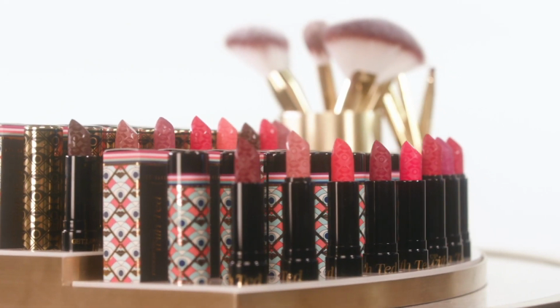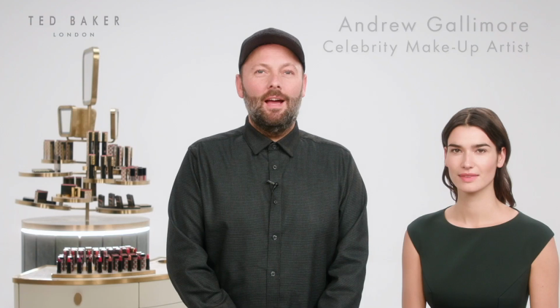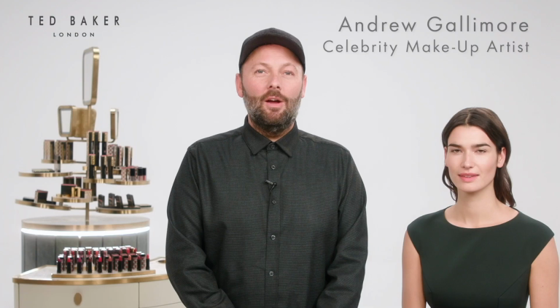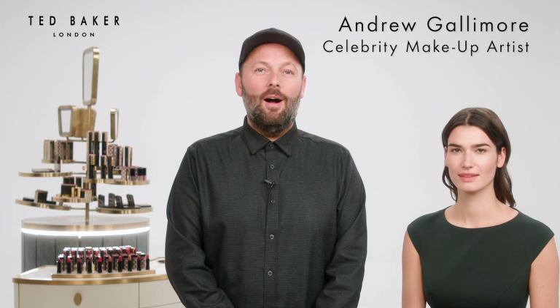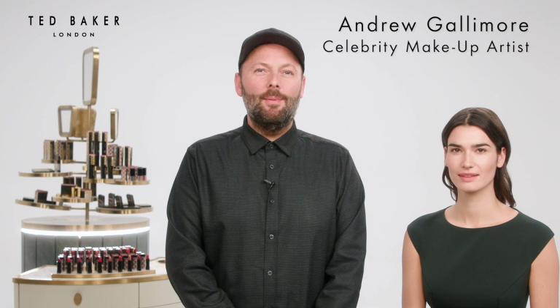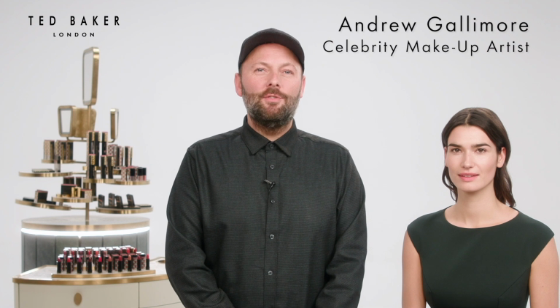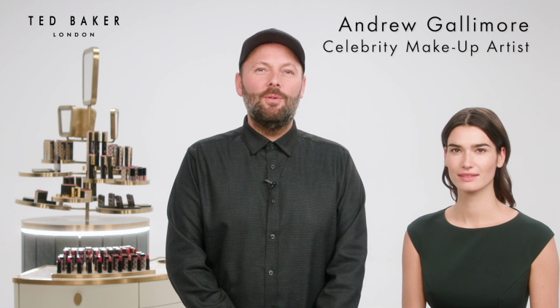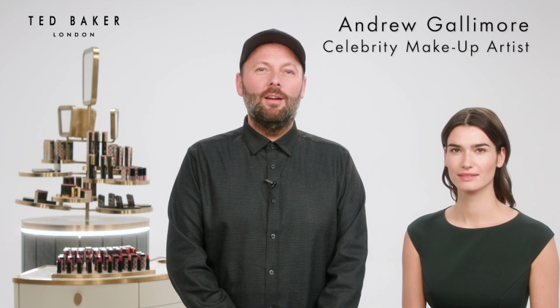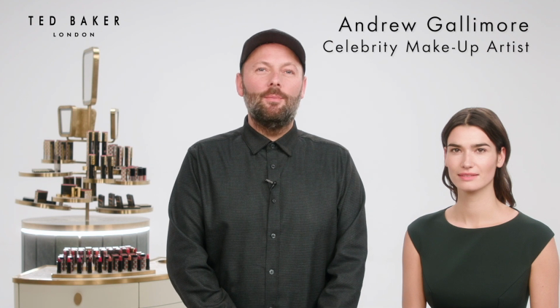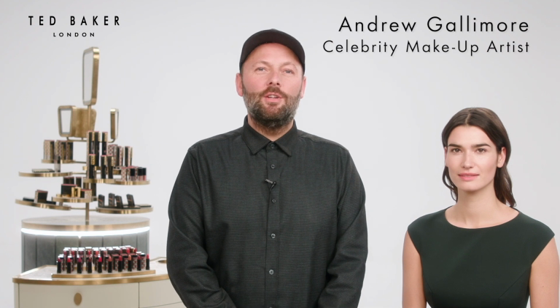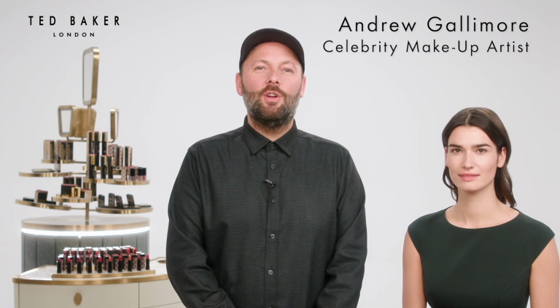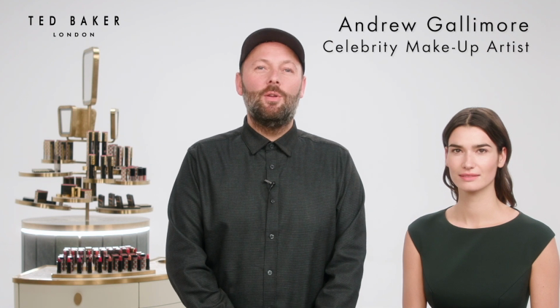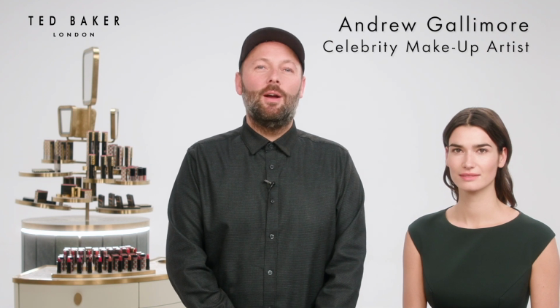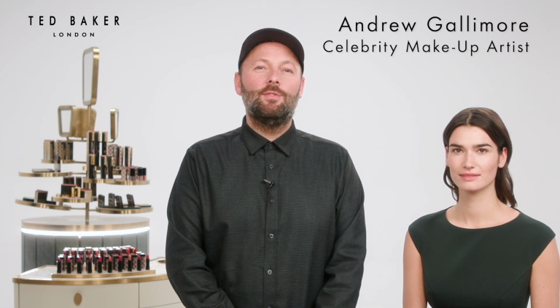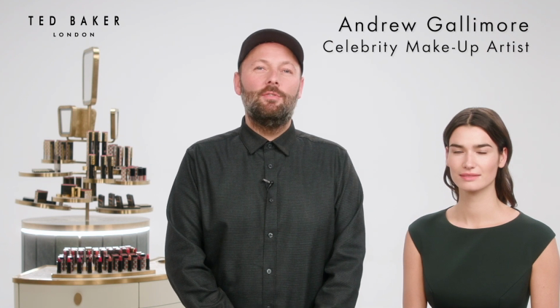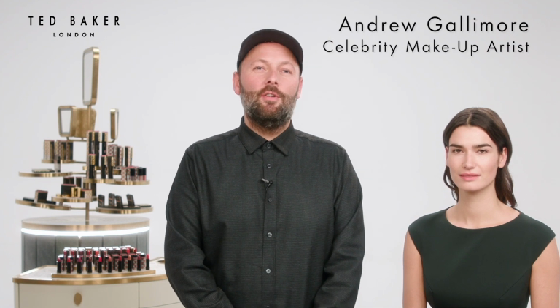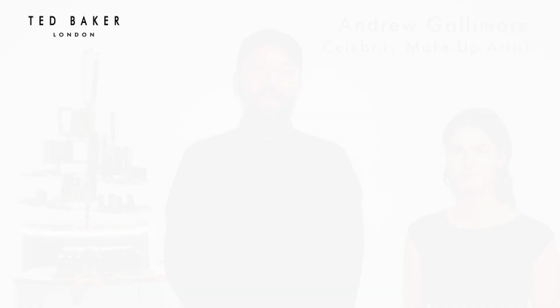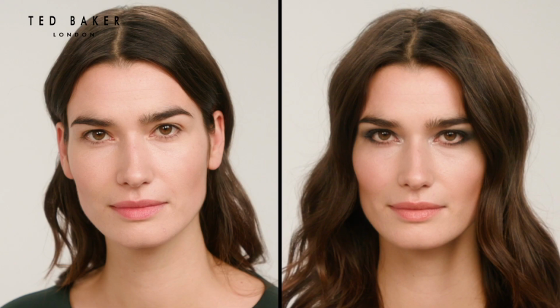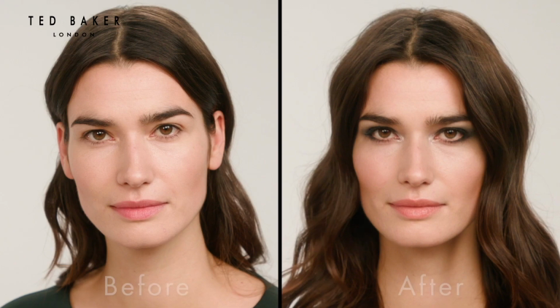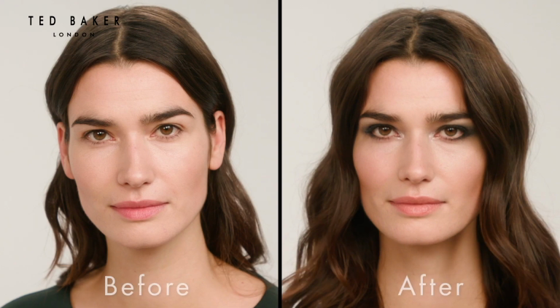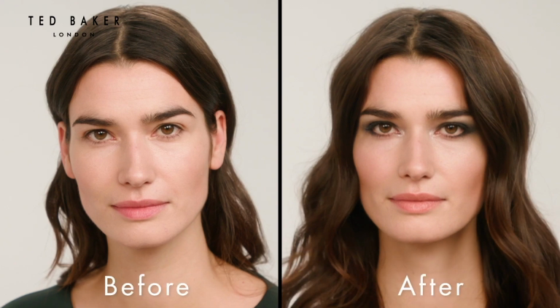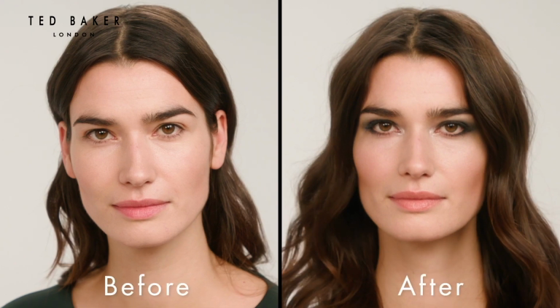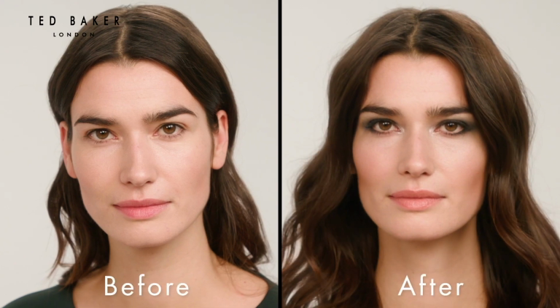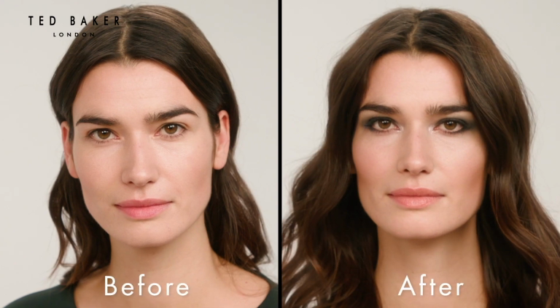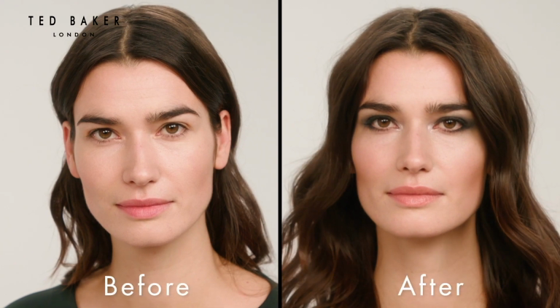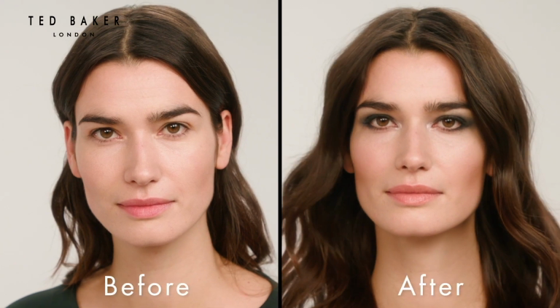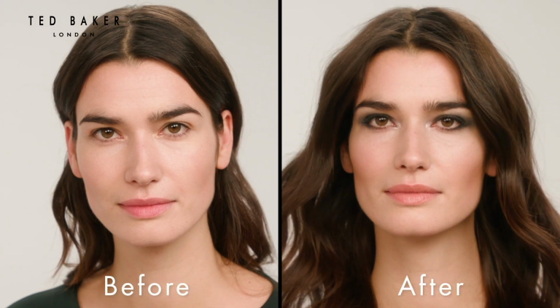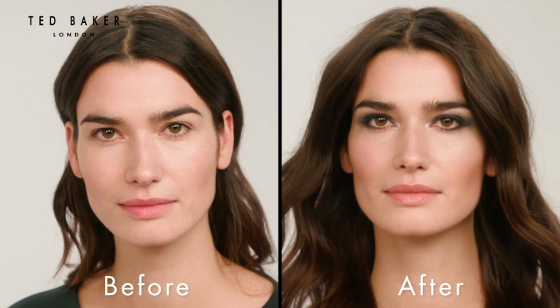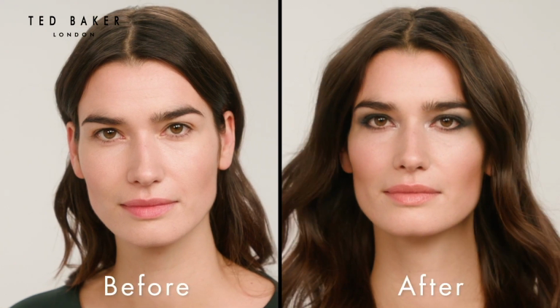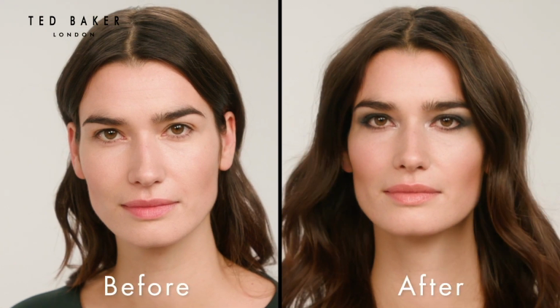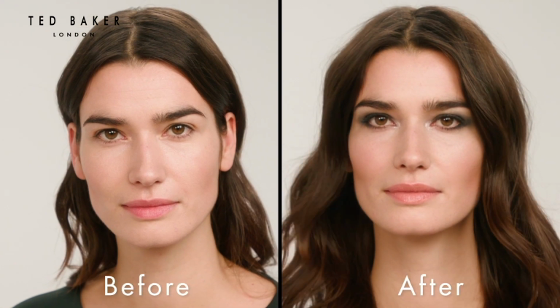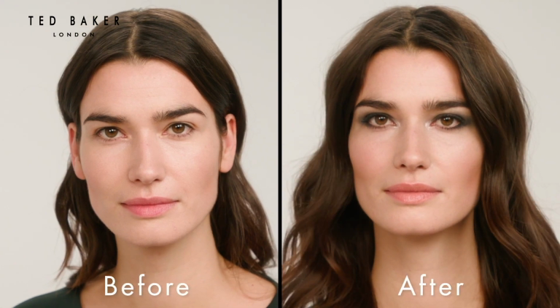Hello, I'm Andrew and I'm going to show you how to recreate a classic smokey eye with Ted.